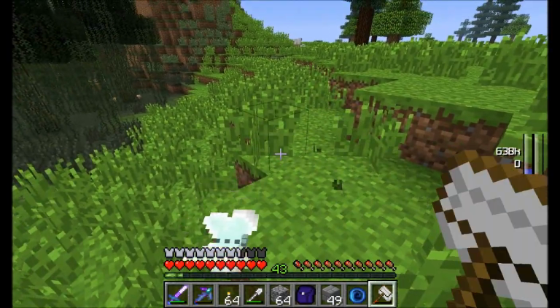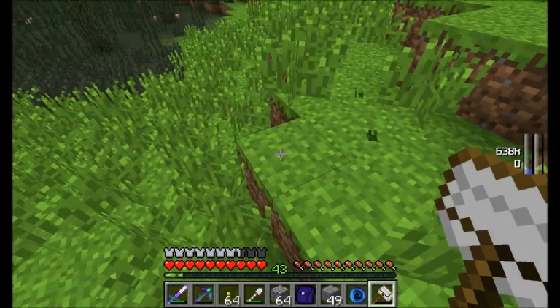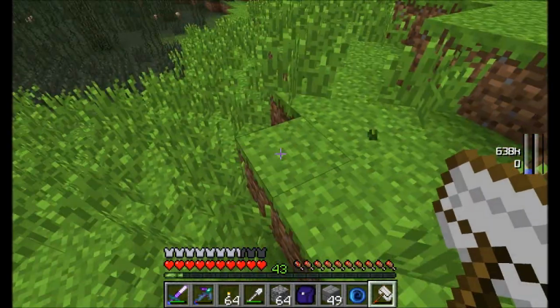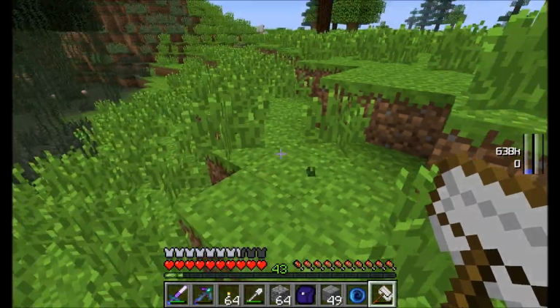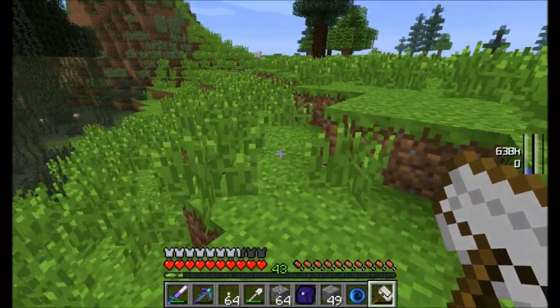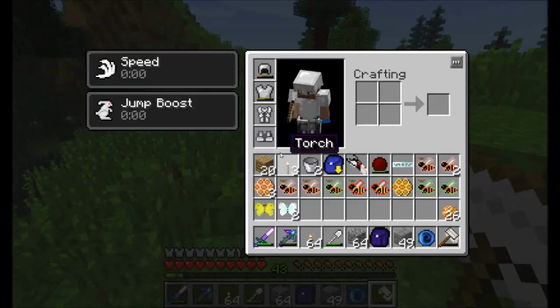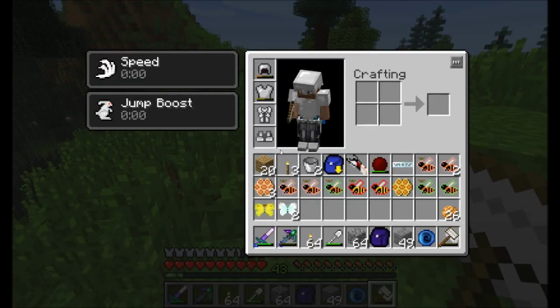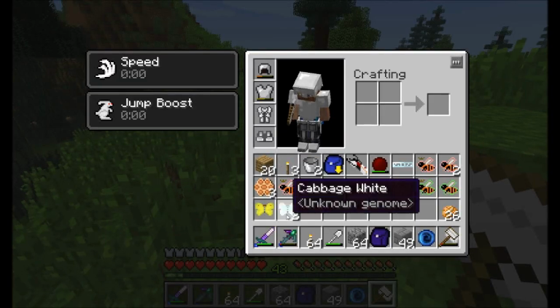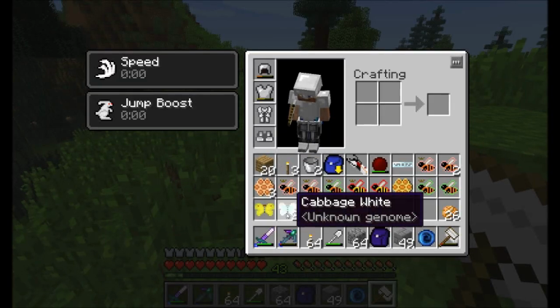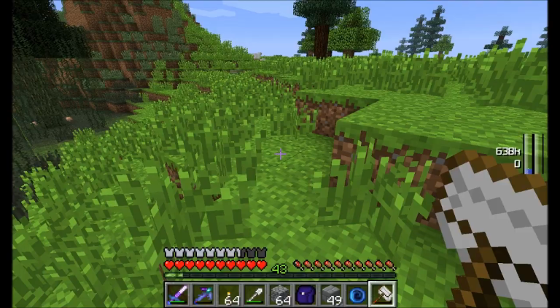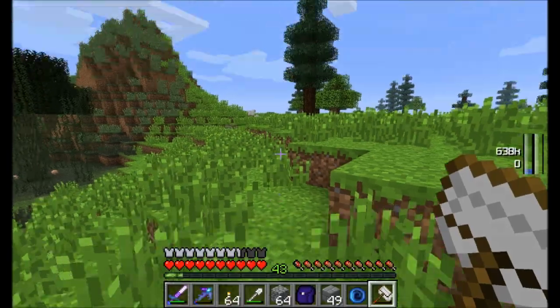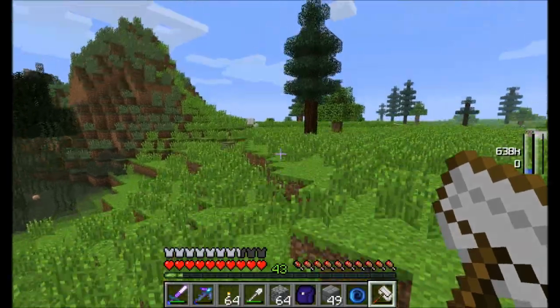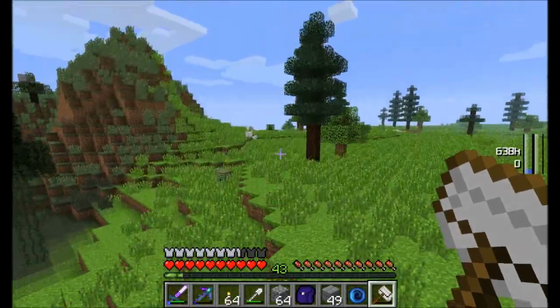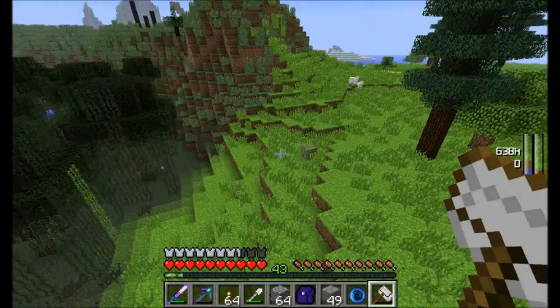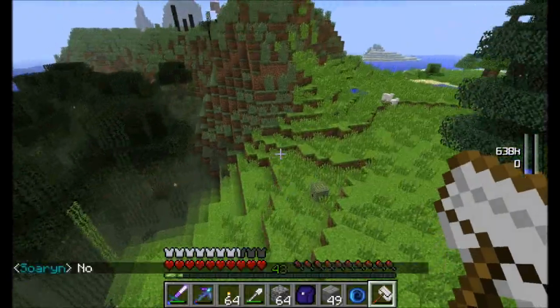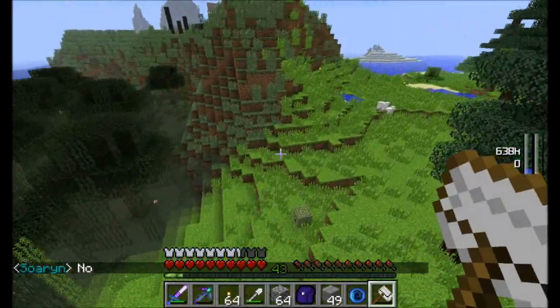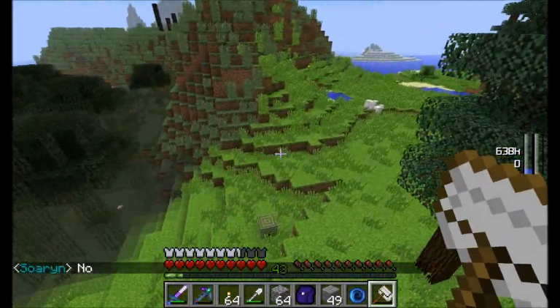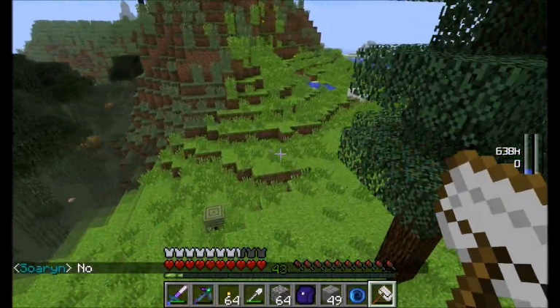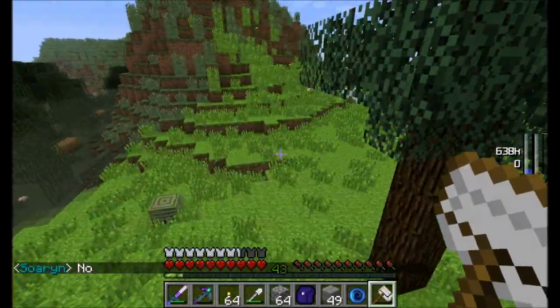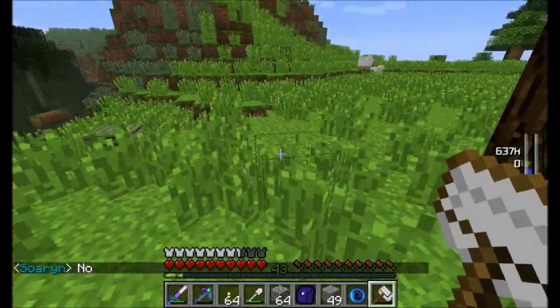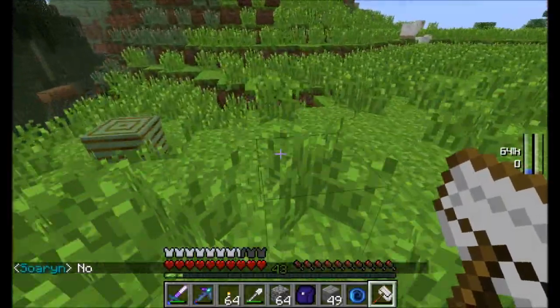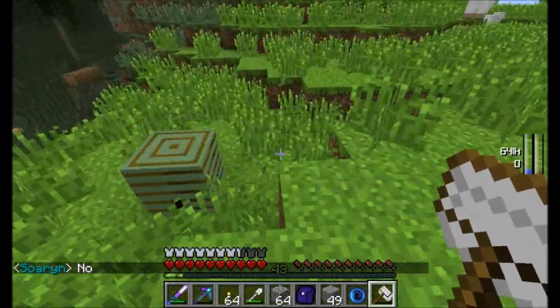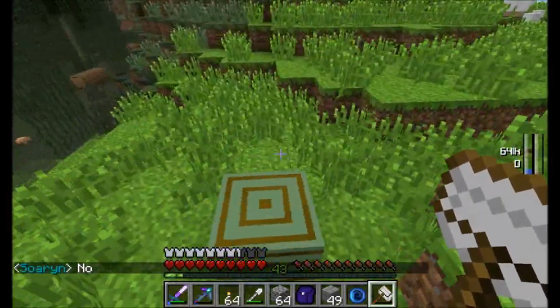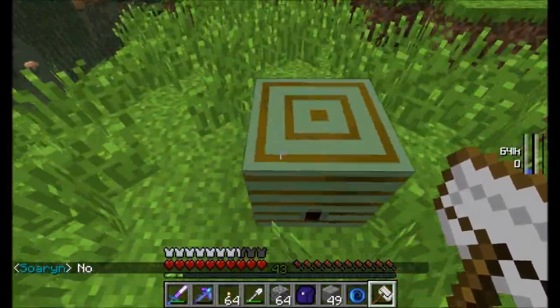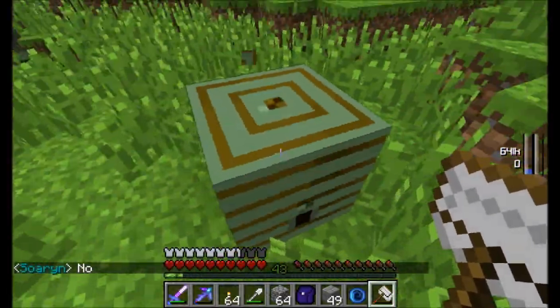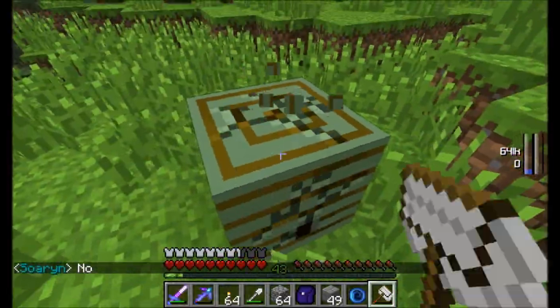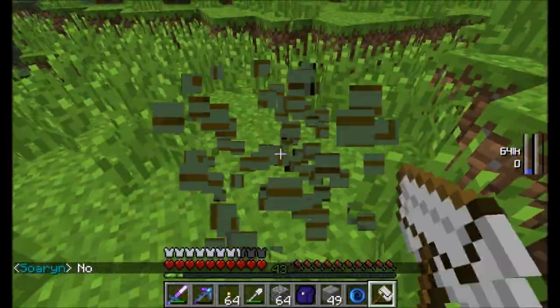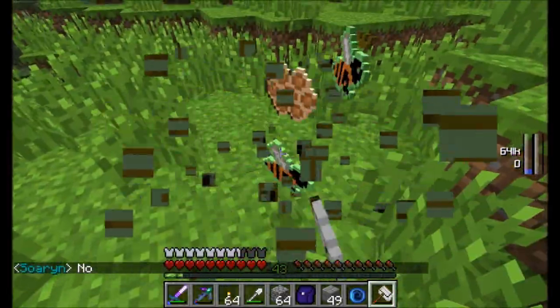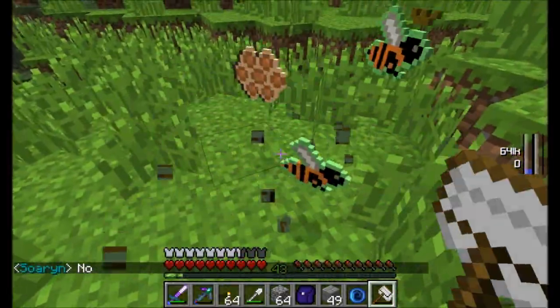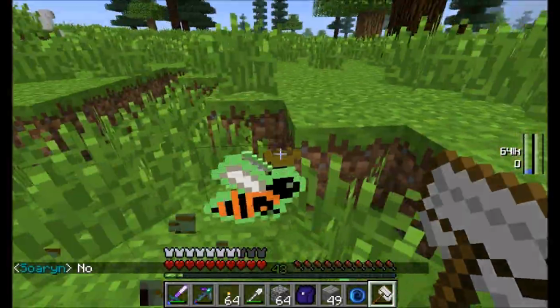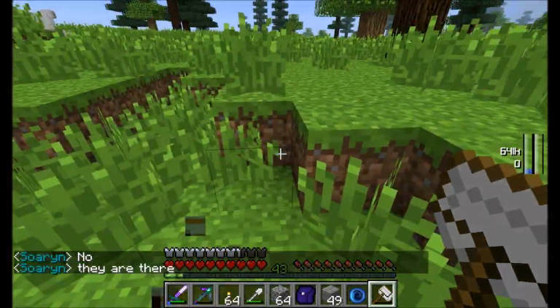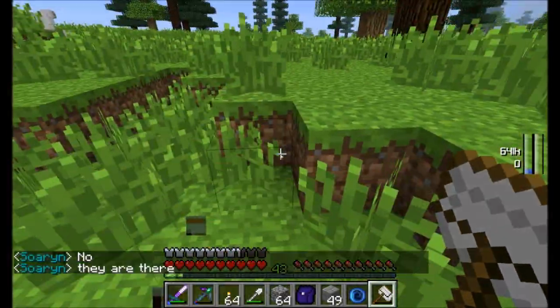Can we do anything yet with the butterflies, Mist? They breed leaf blocks for you.